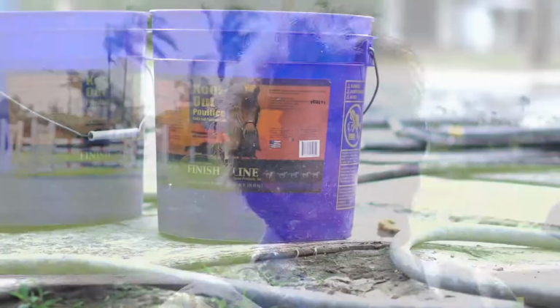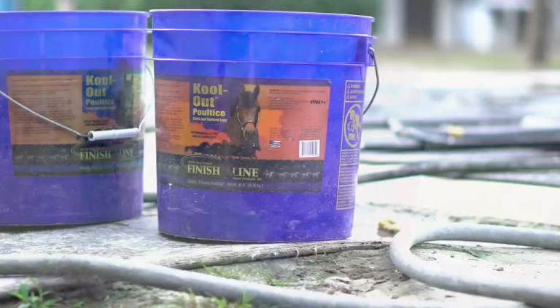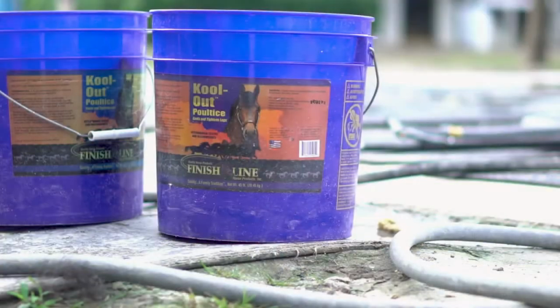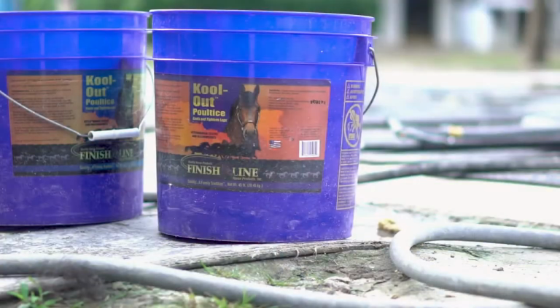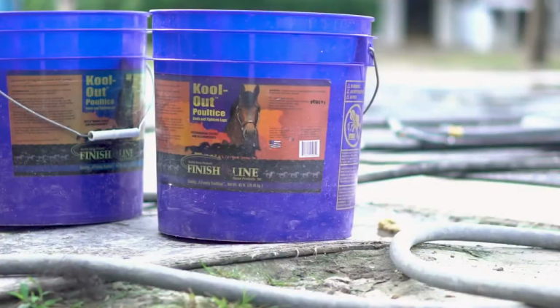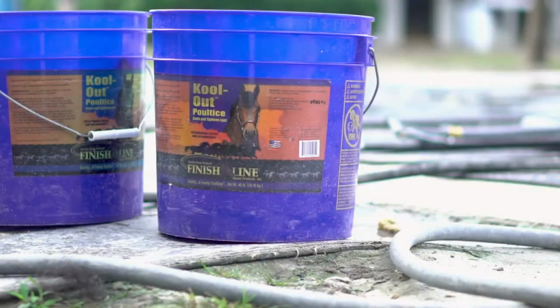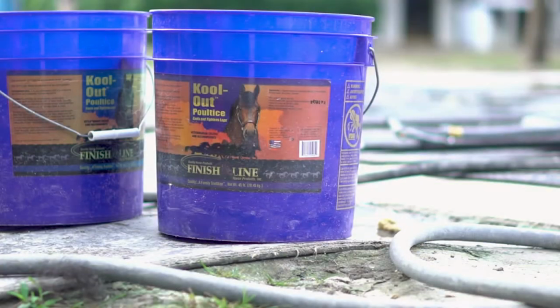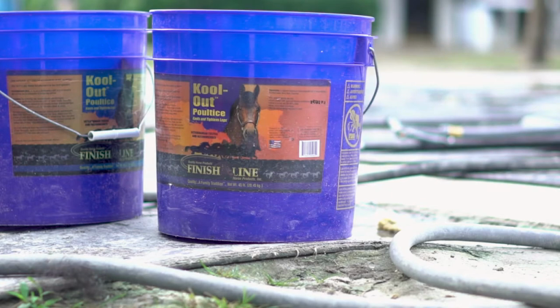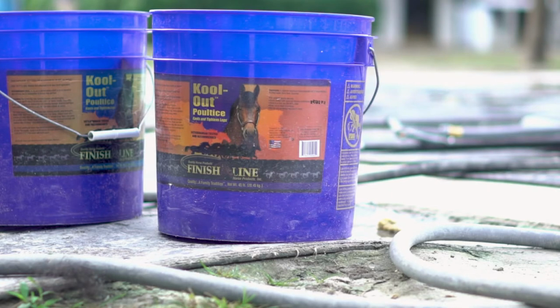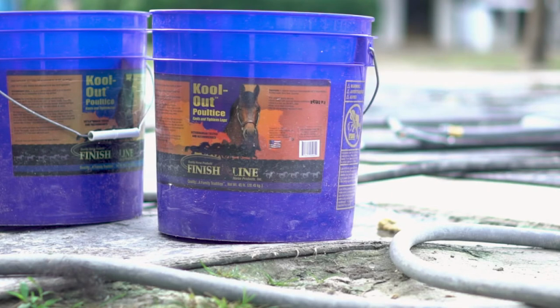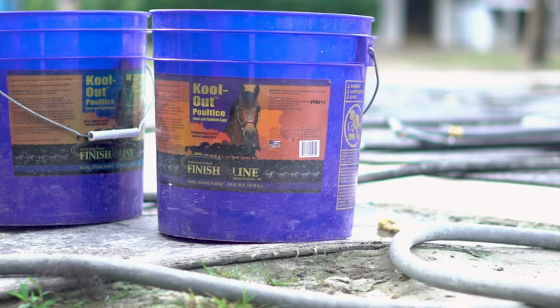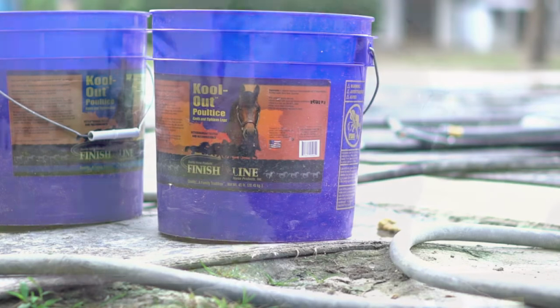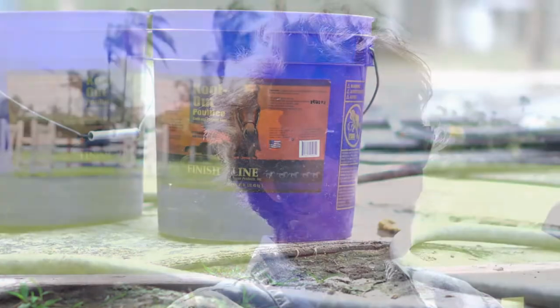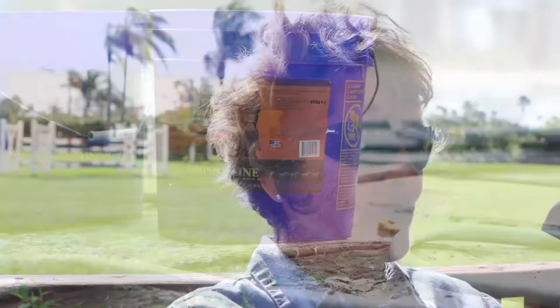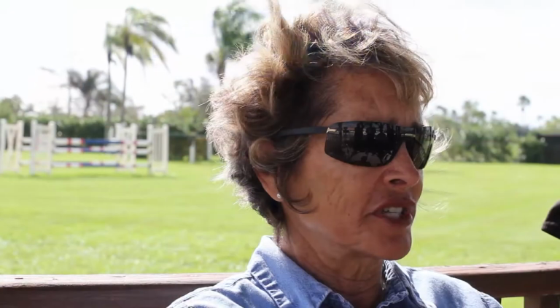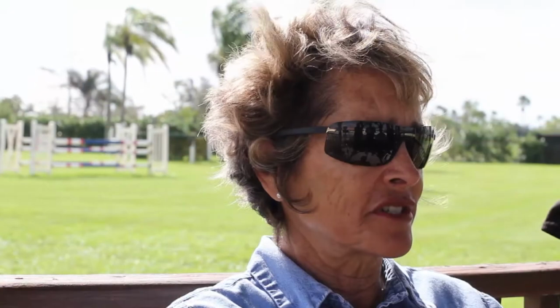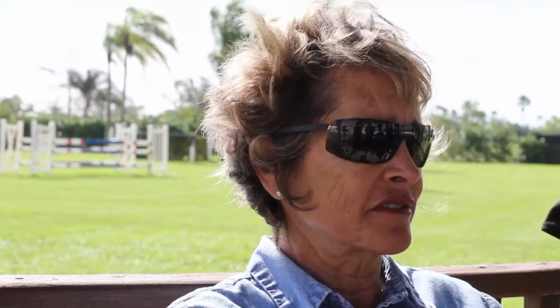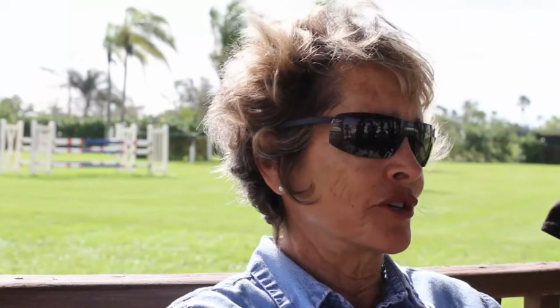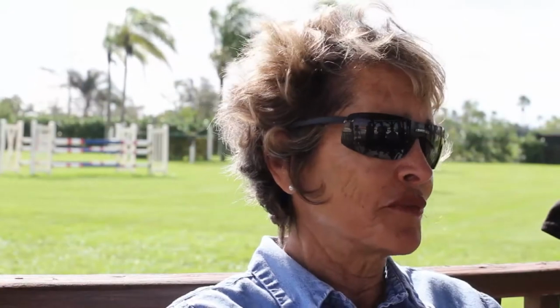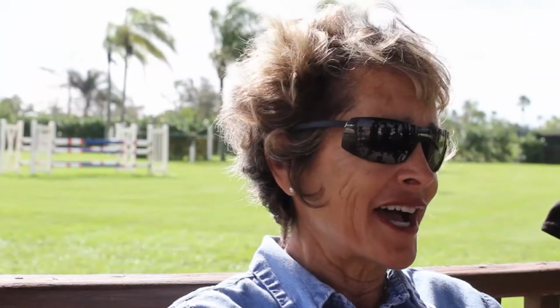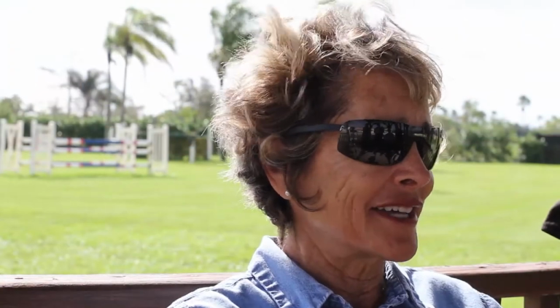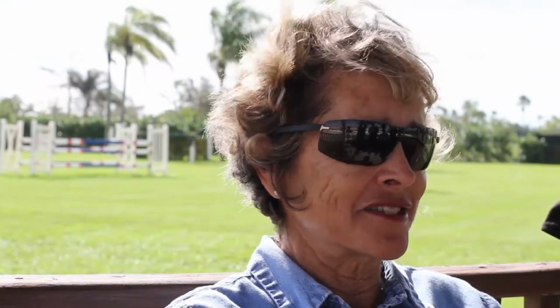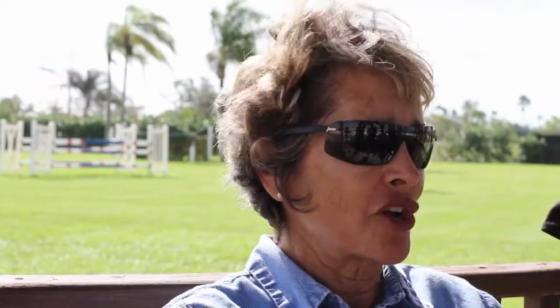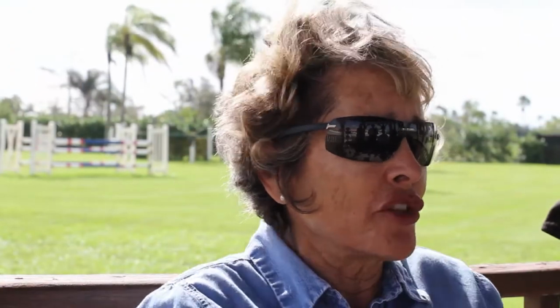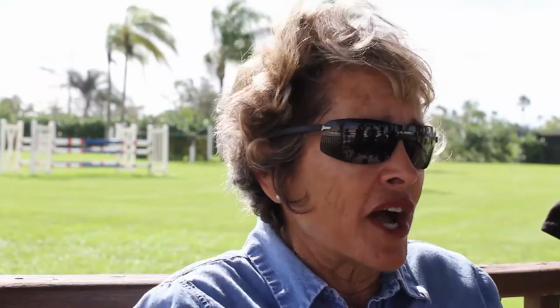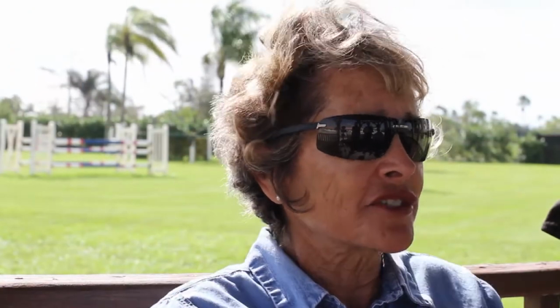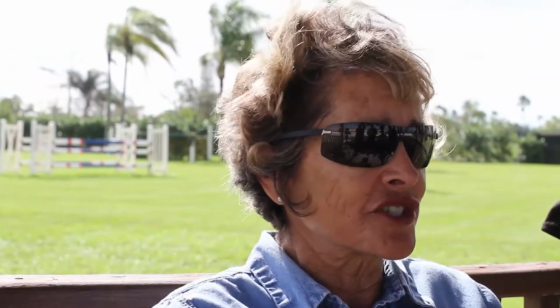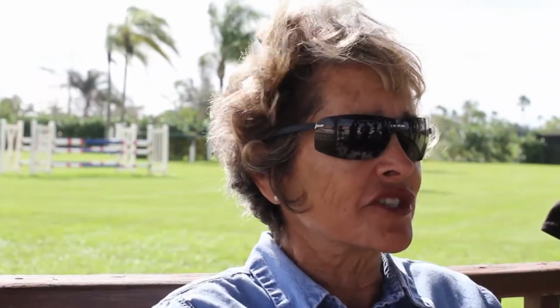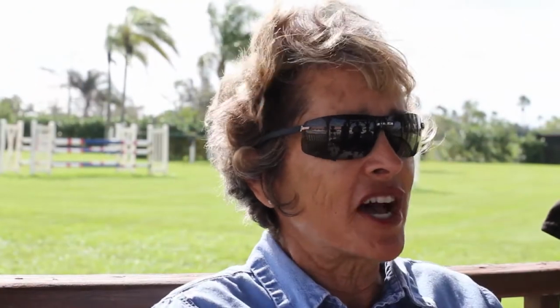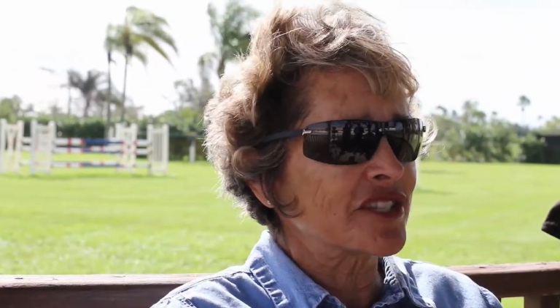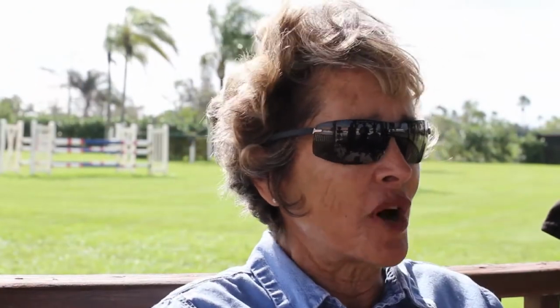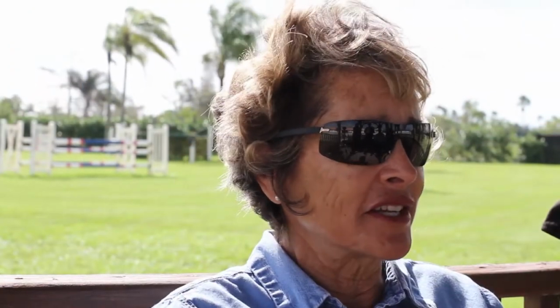We love the poultice — it's a great quality poultice. Hoof packing. All the products are just of the highest quality.